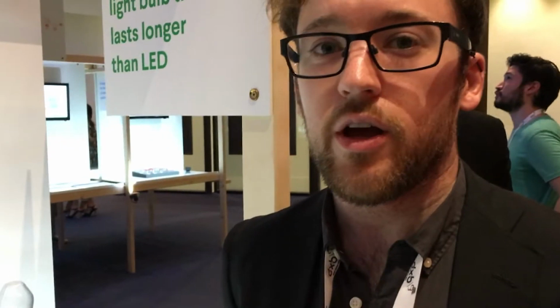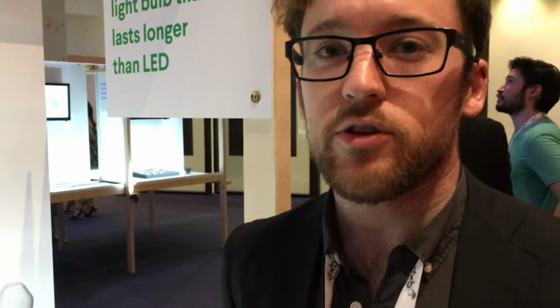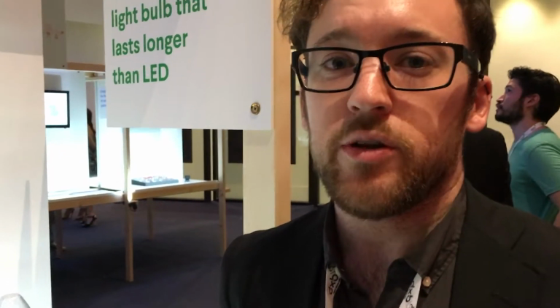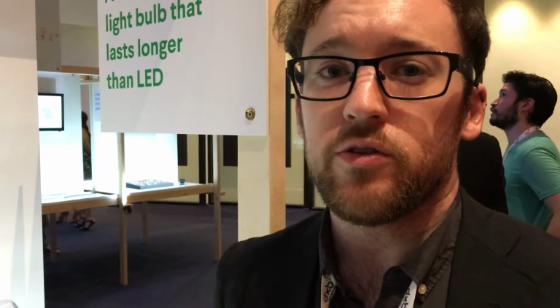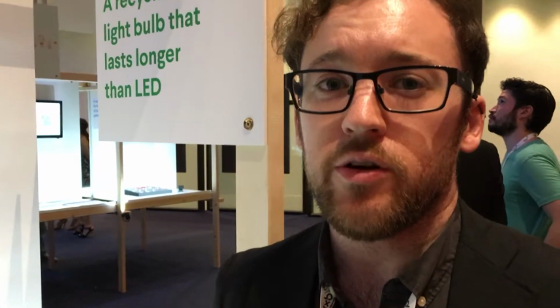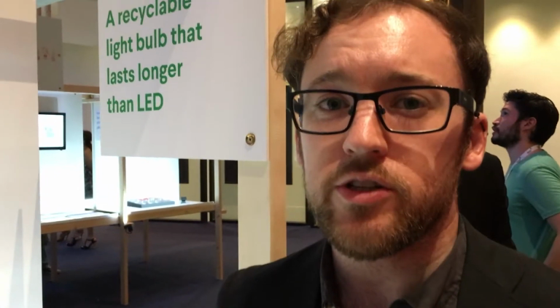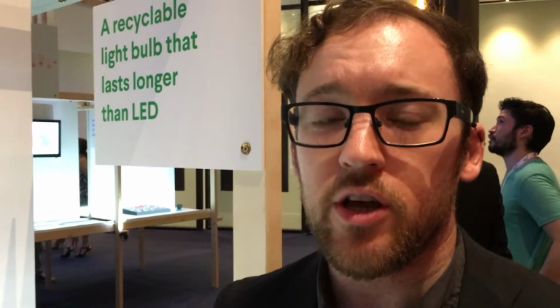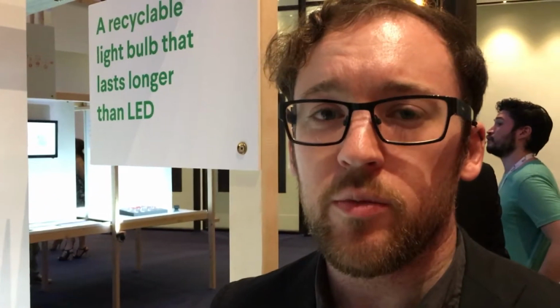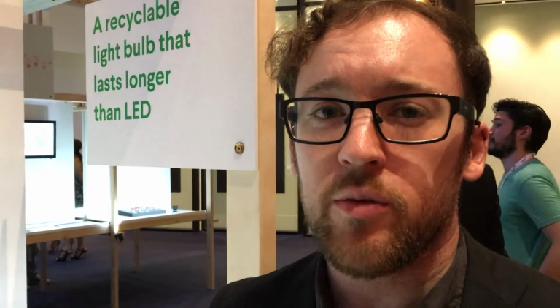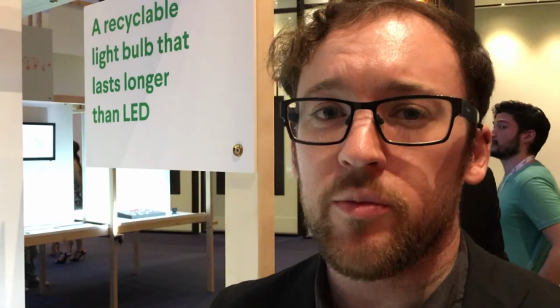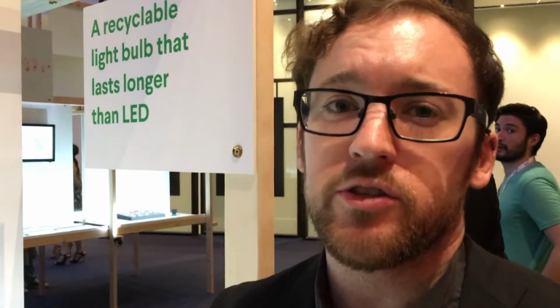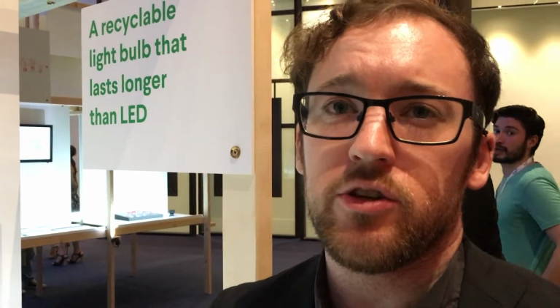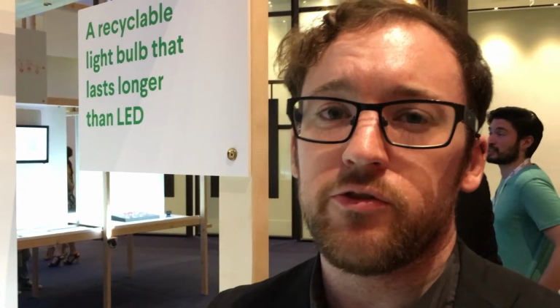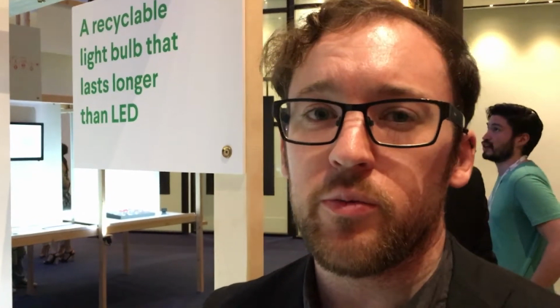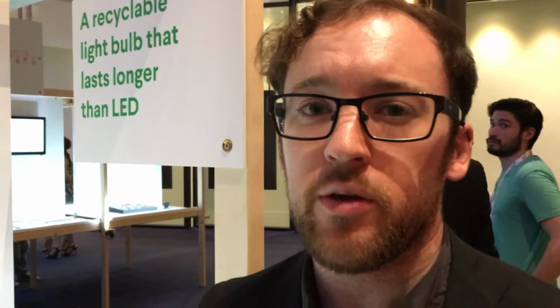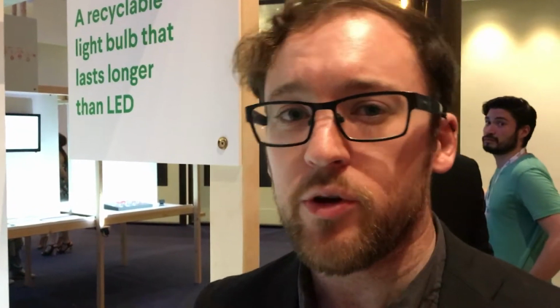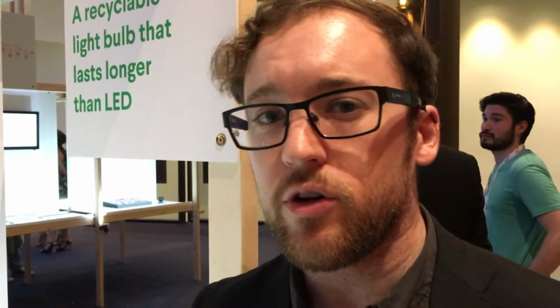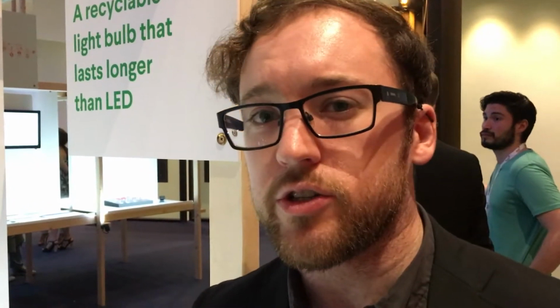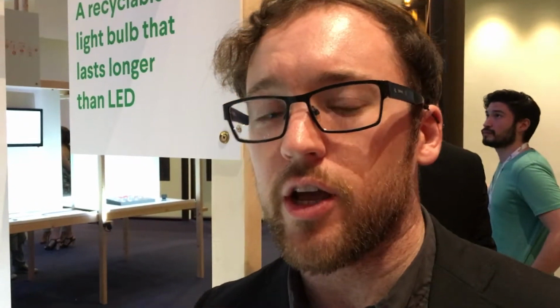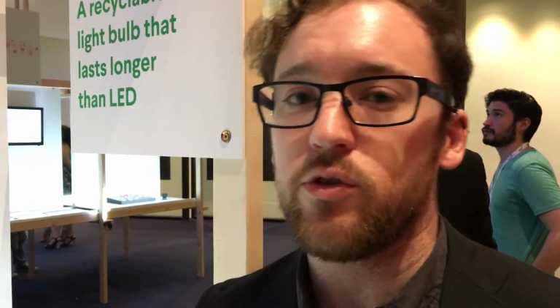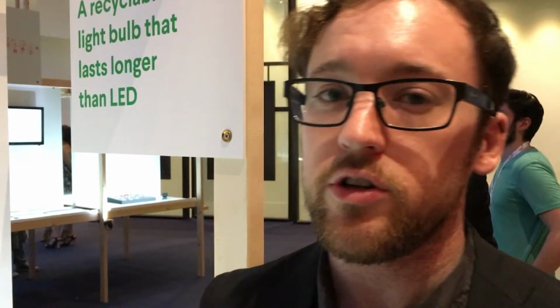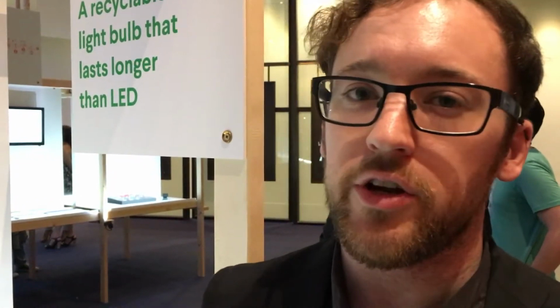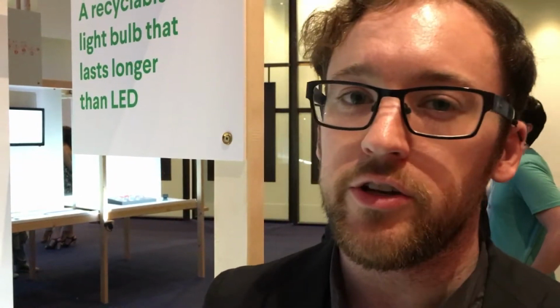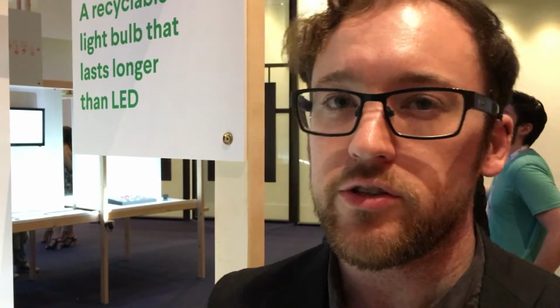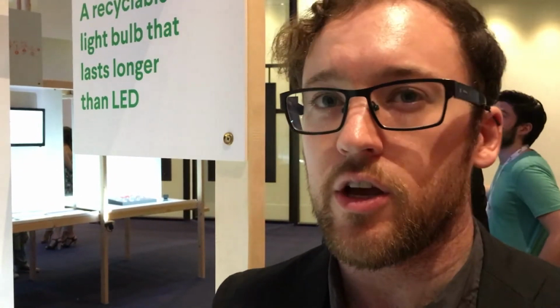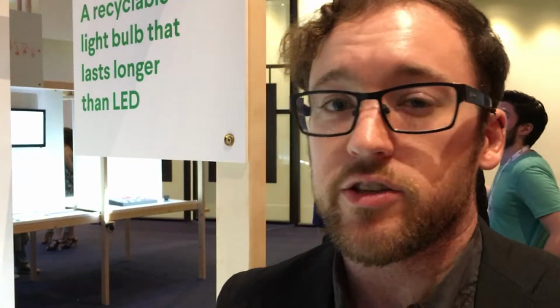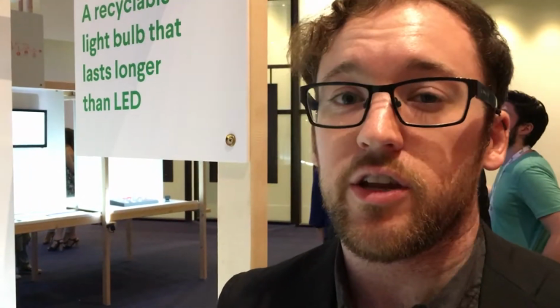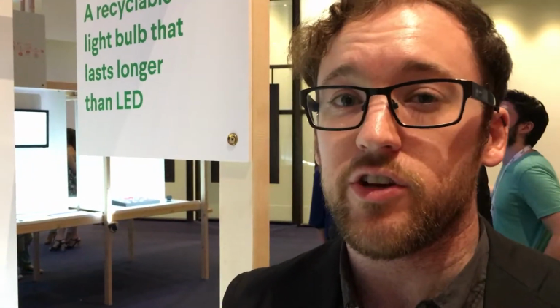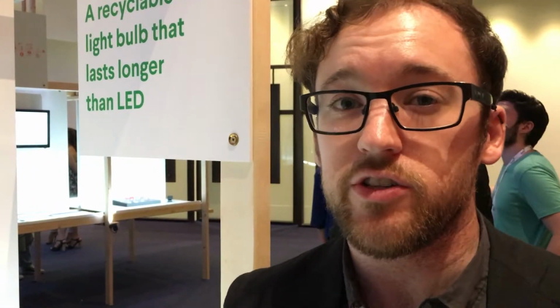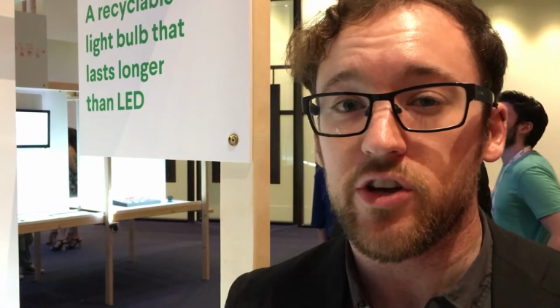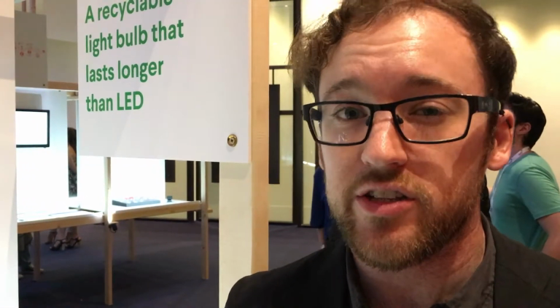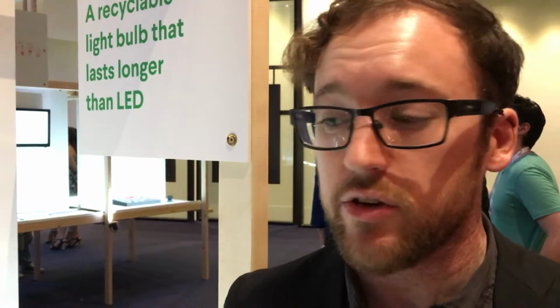My name is John Routledge. I'm a master's student from Imperial College and the Royal College of Art in London. I studied innovation design engineering.